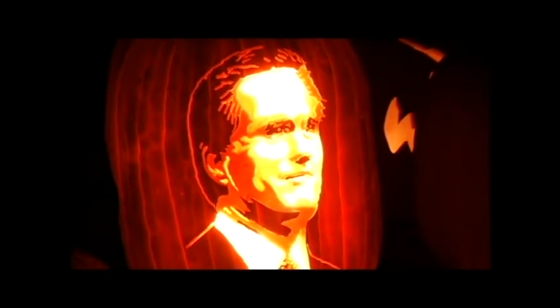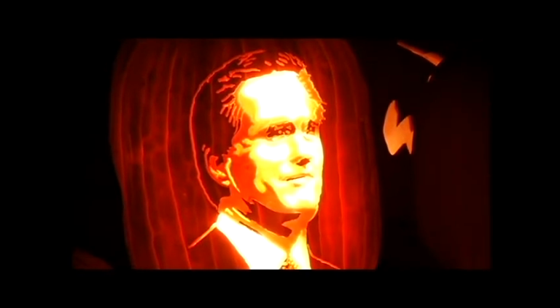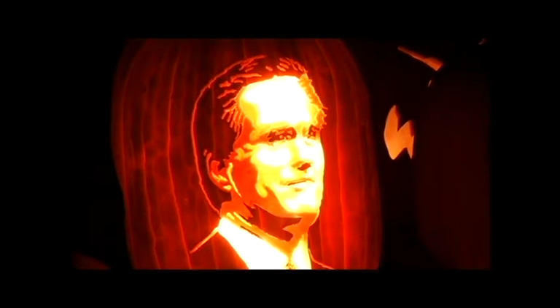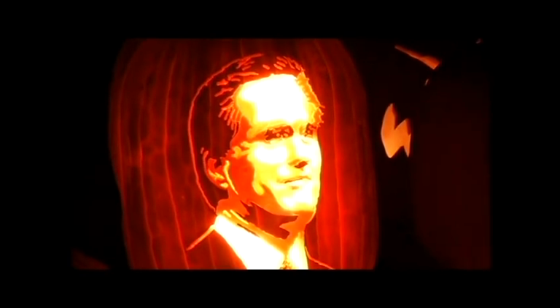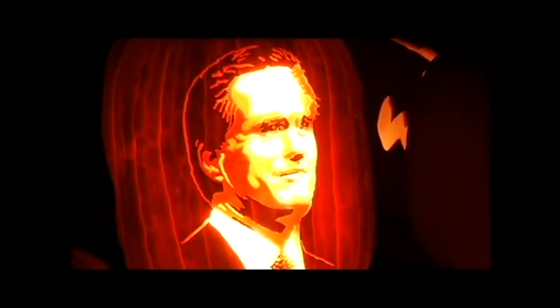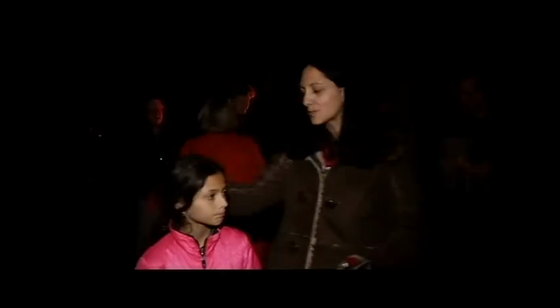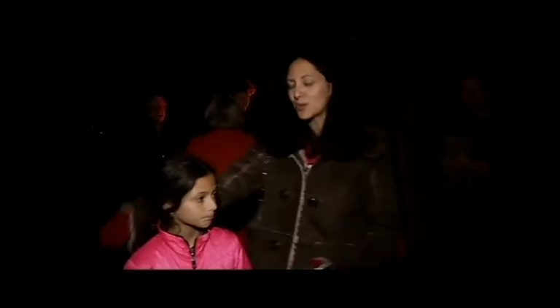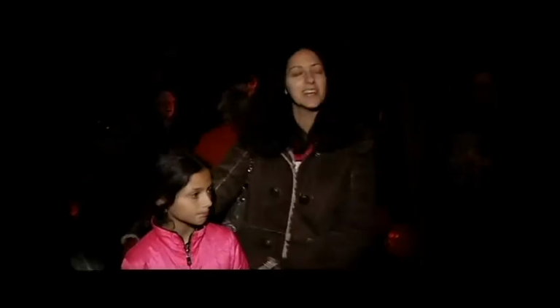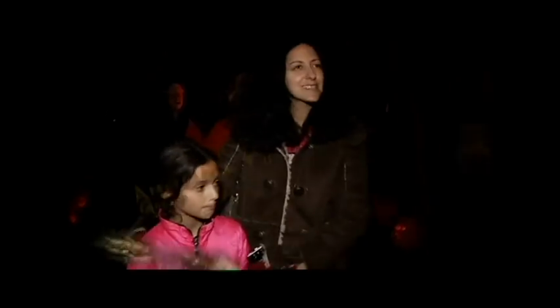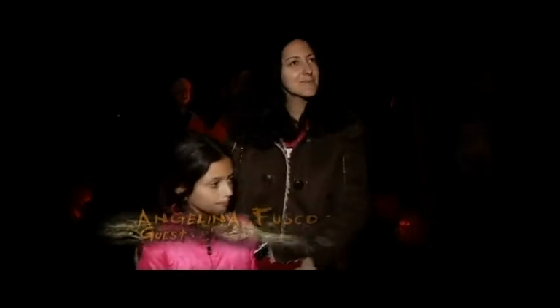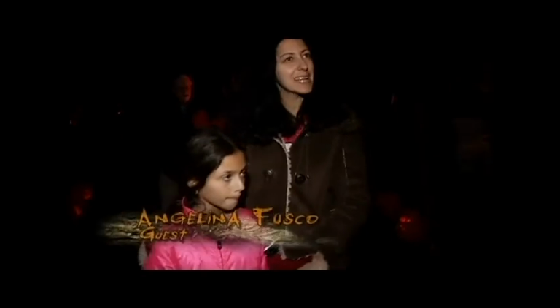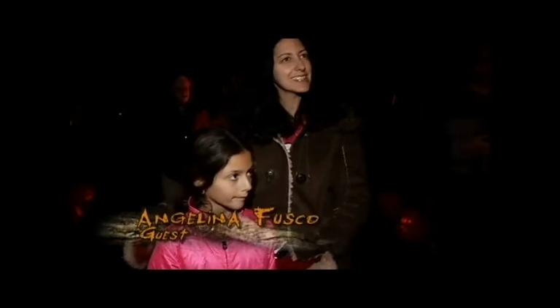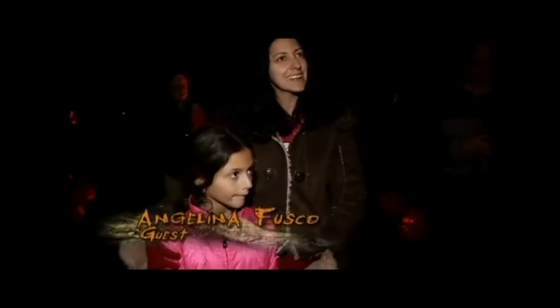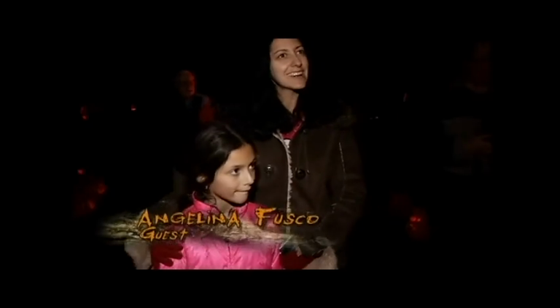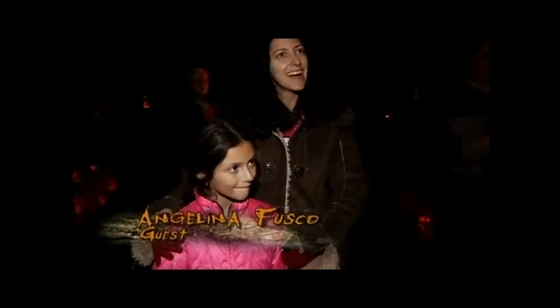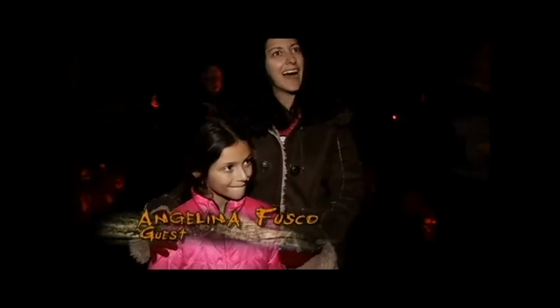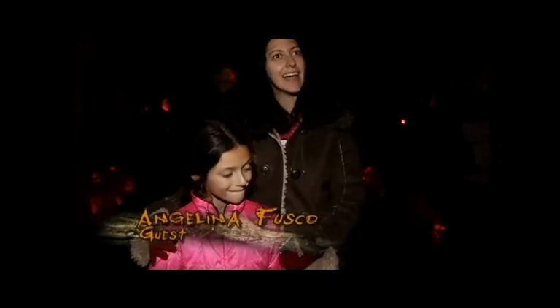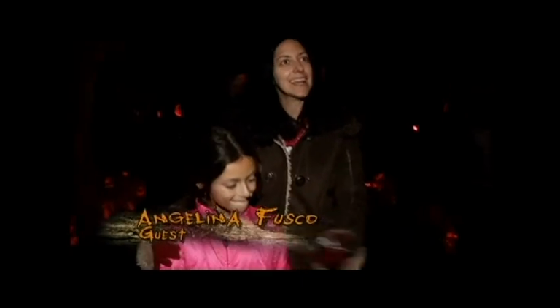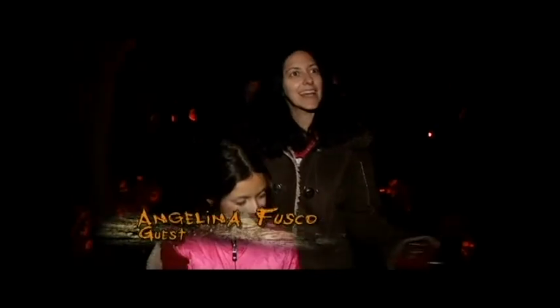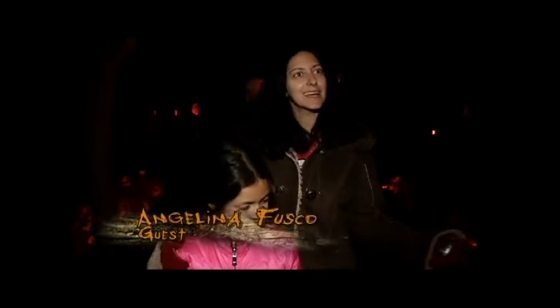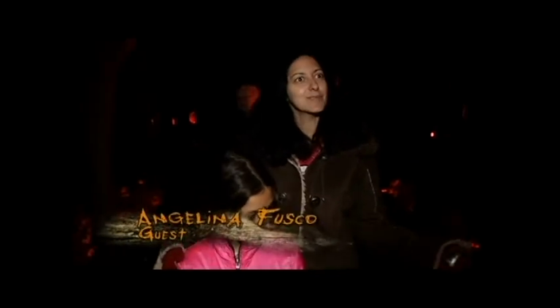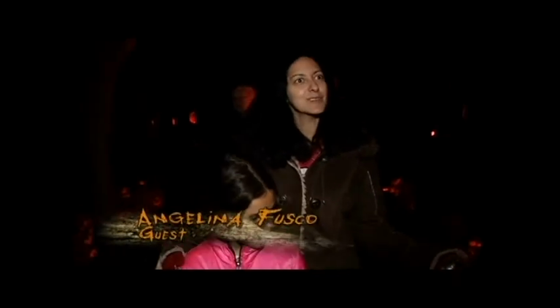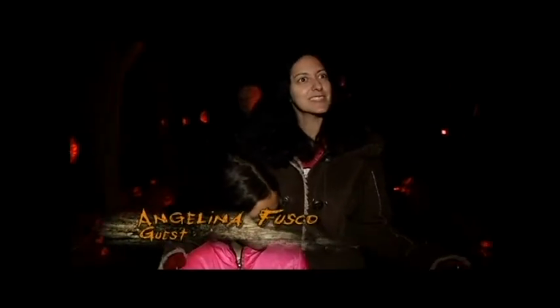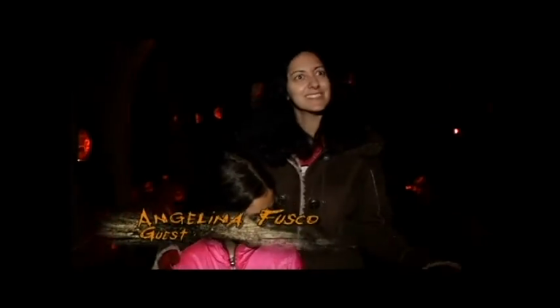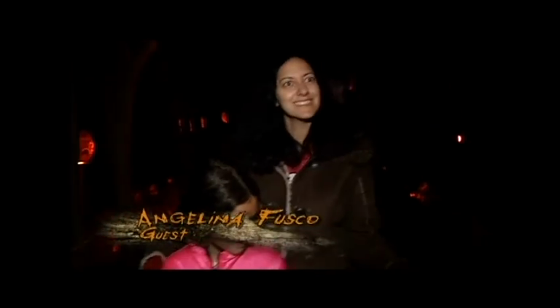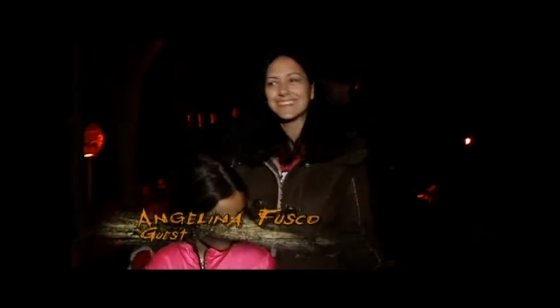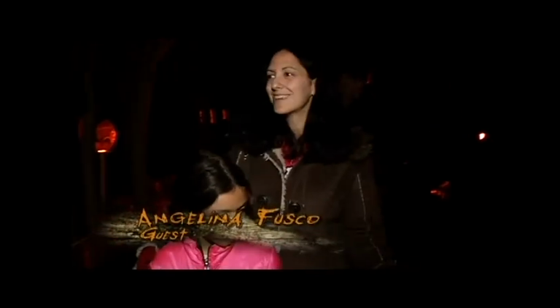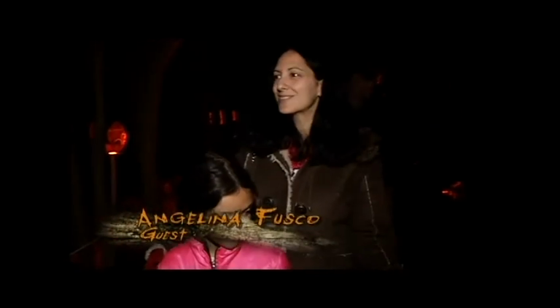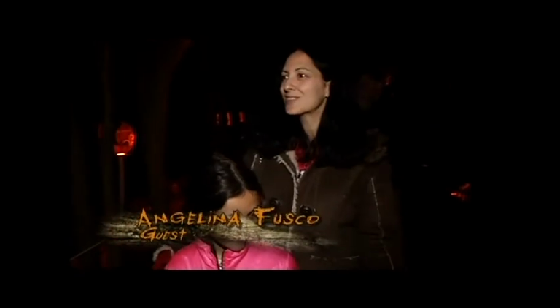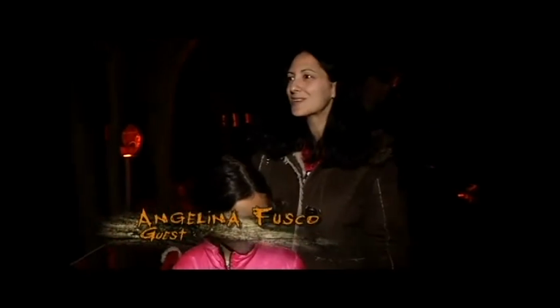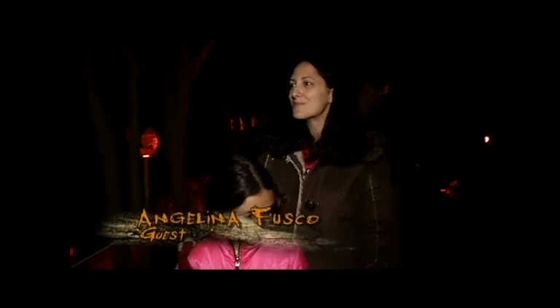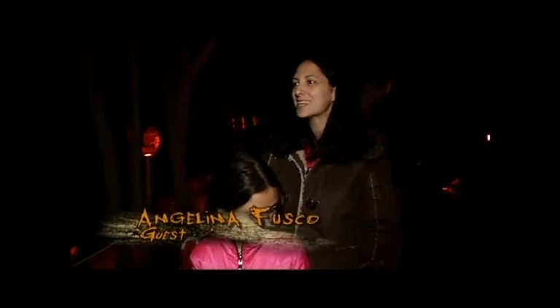I took my daughter here. It's amazing. I can't believe it. I'm totally impressed.